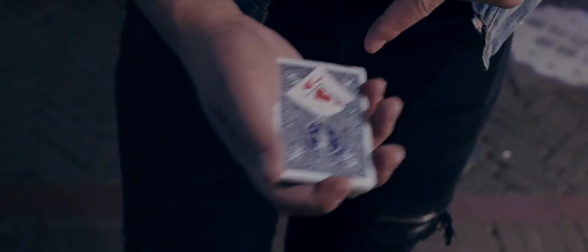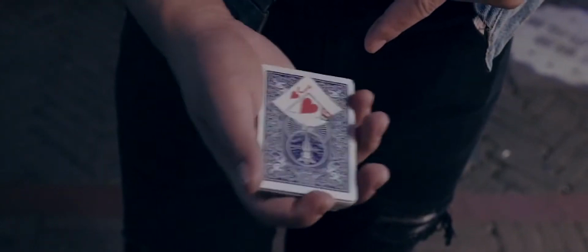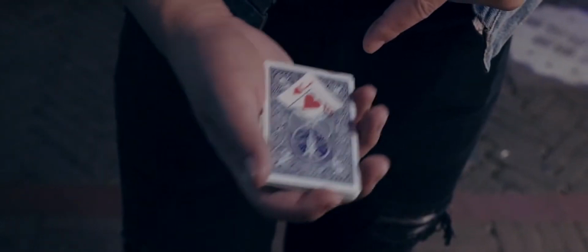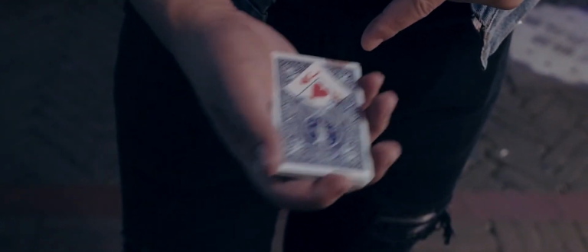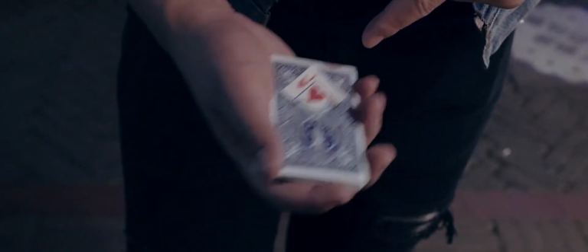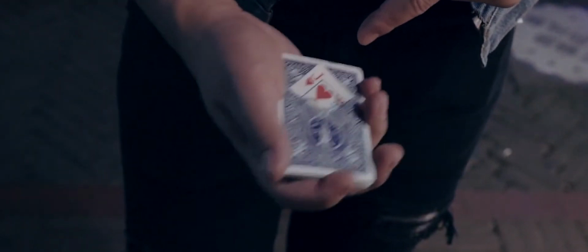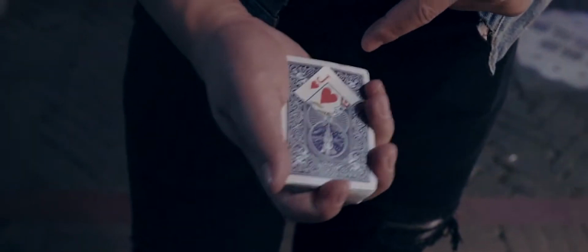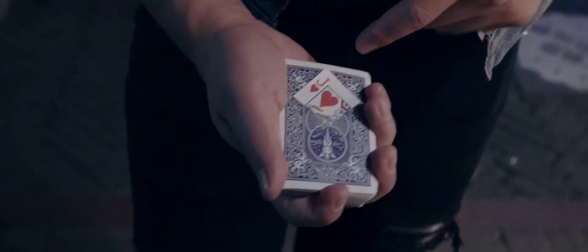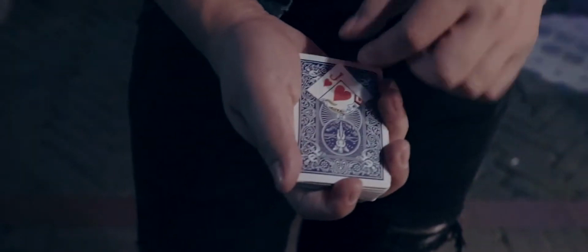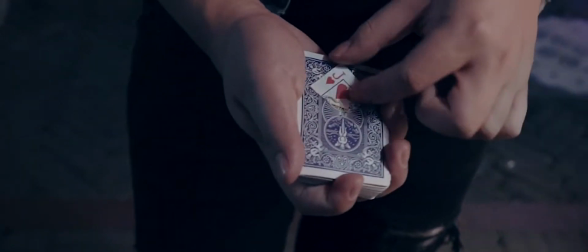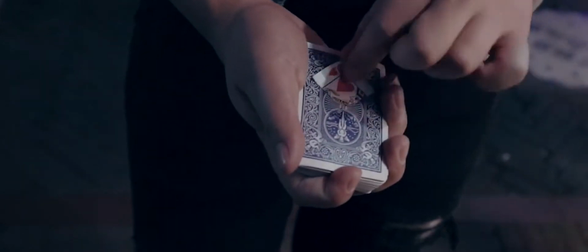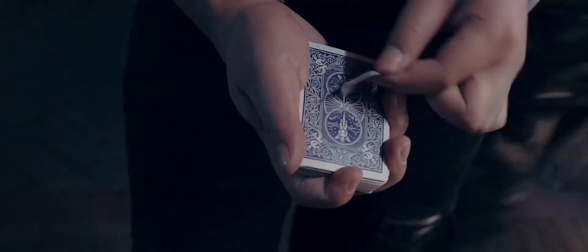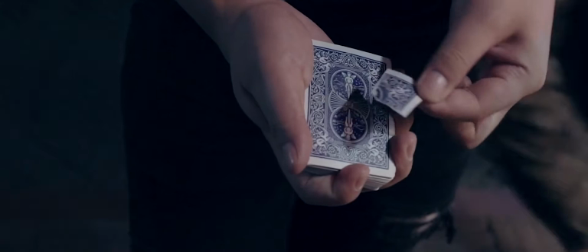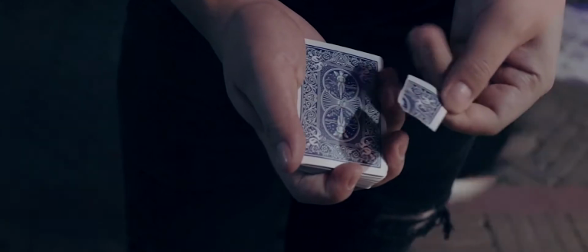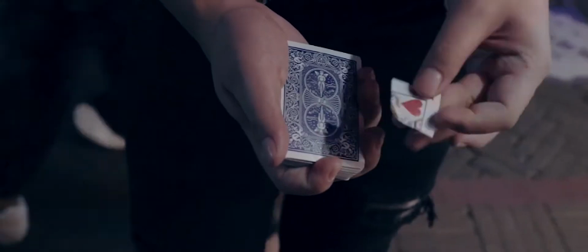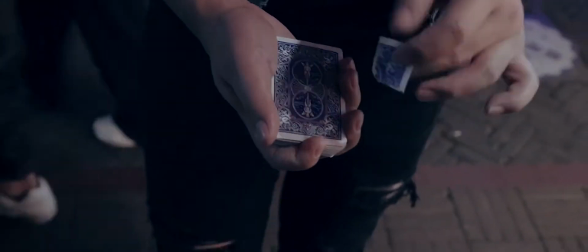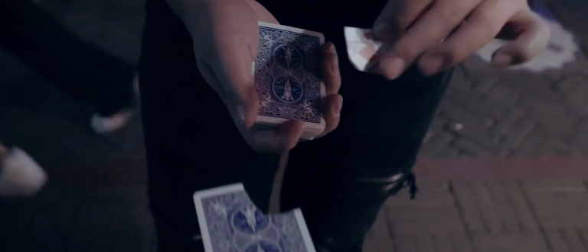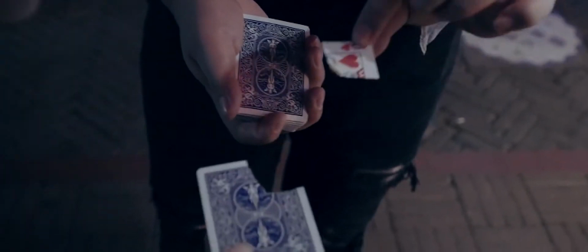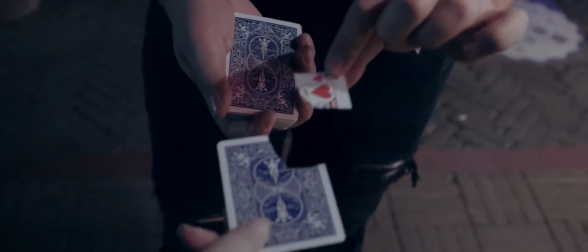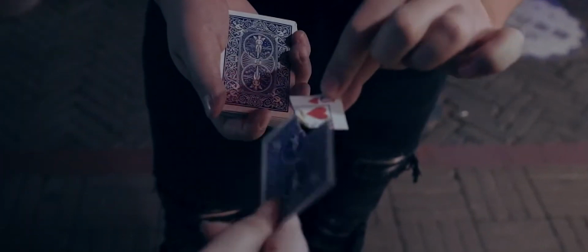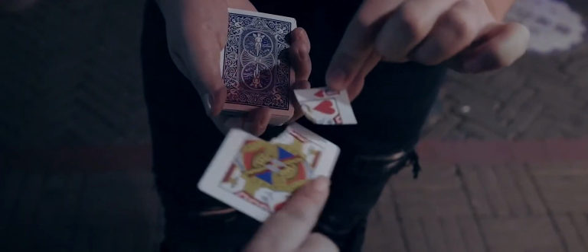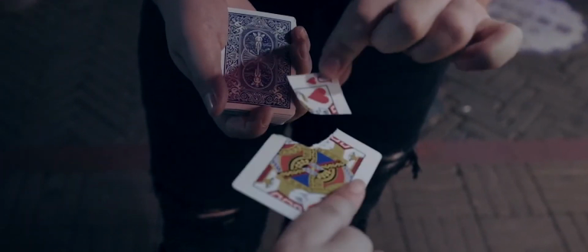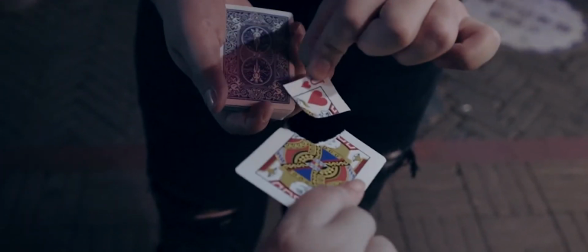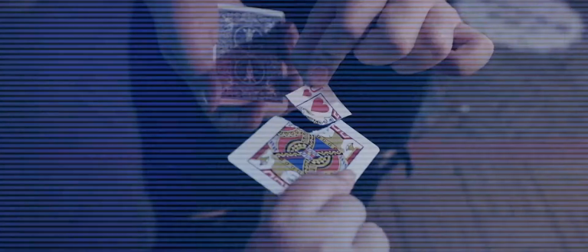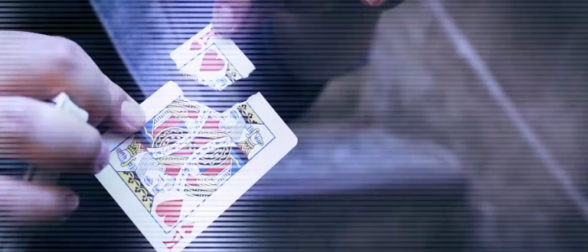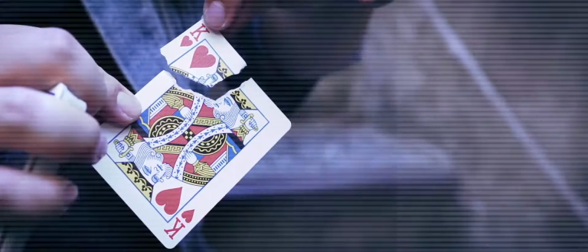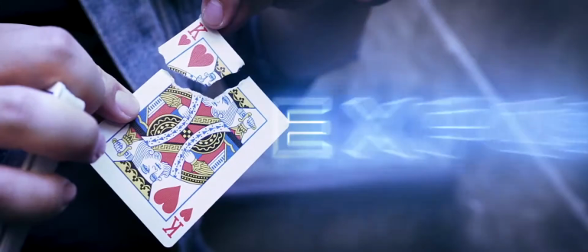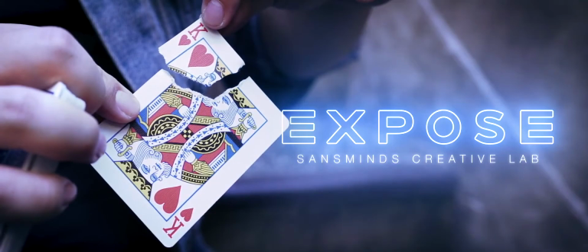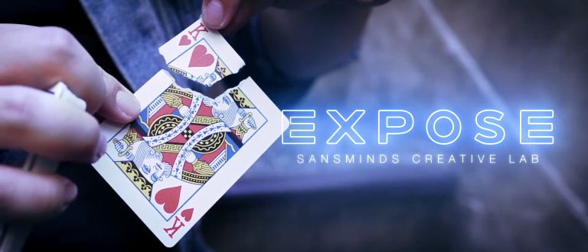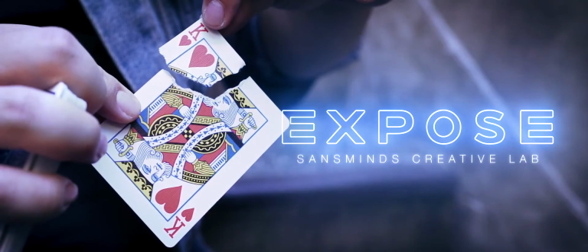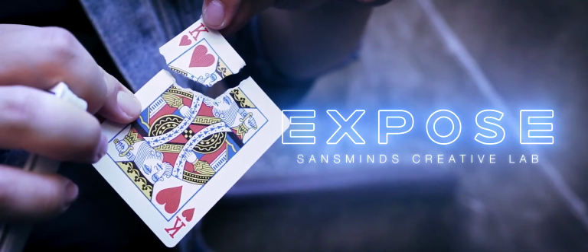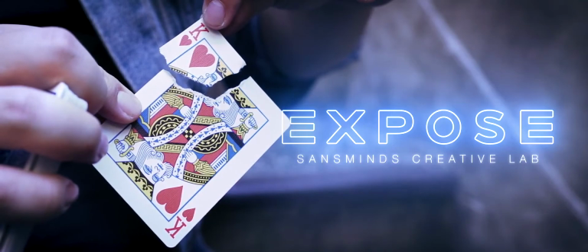No language can translate this simple yet sophisticated piece. Check it out with your own eyes.